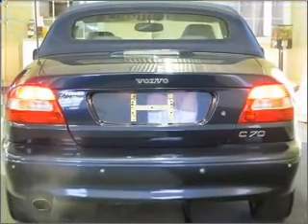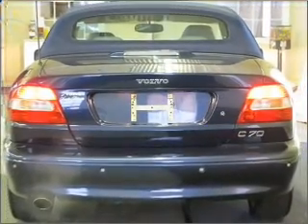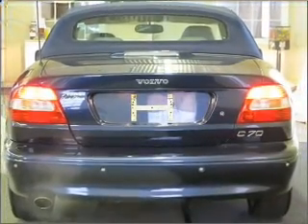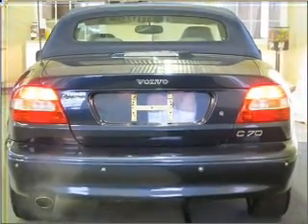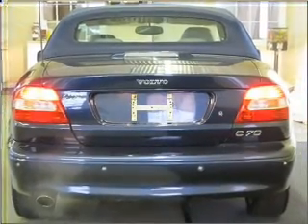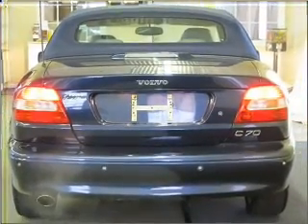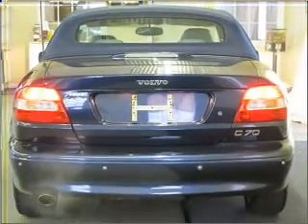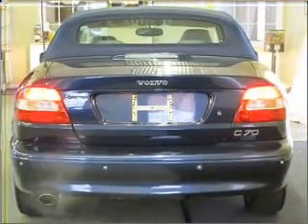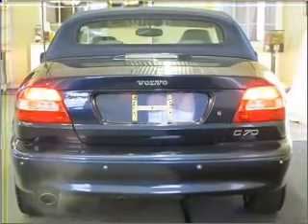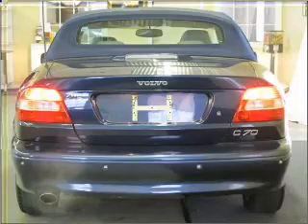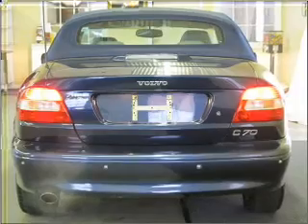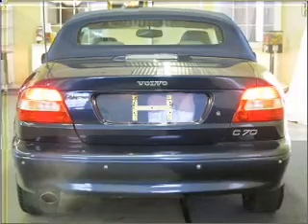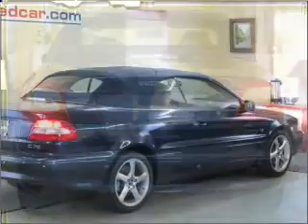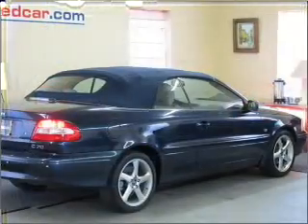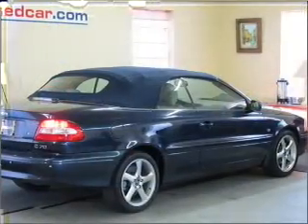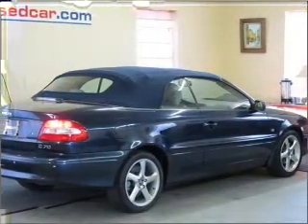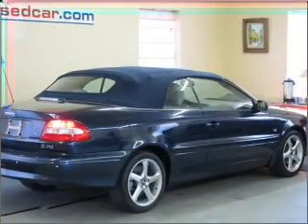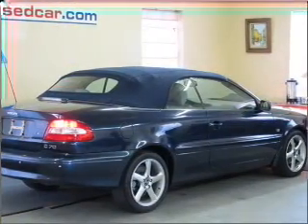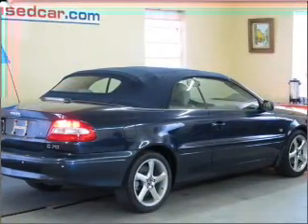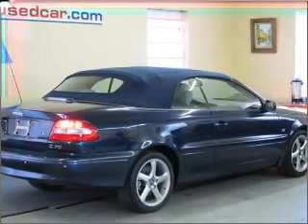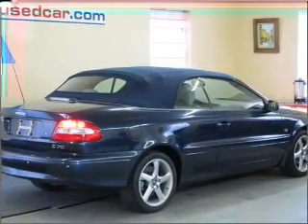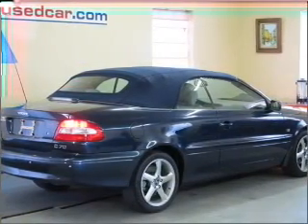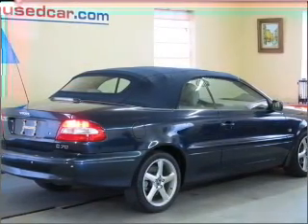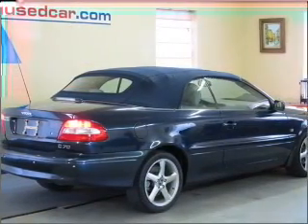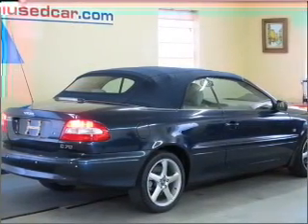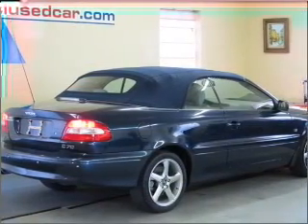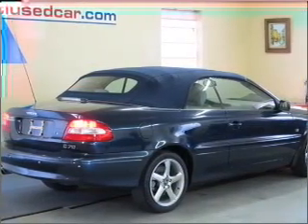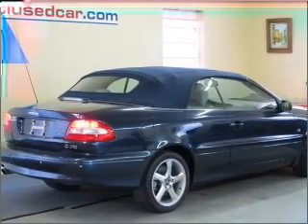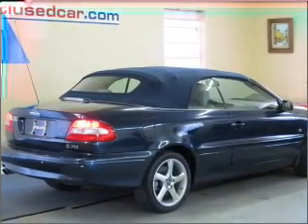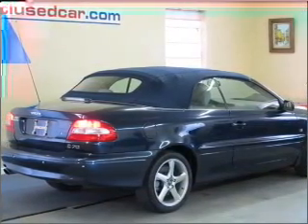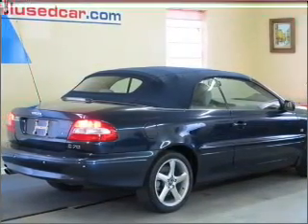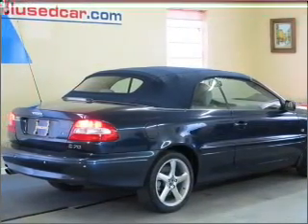You can also ride with confidence with the four-wheel ABS, fog lamps, daytime running lights and more.